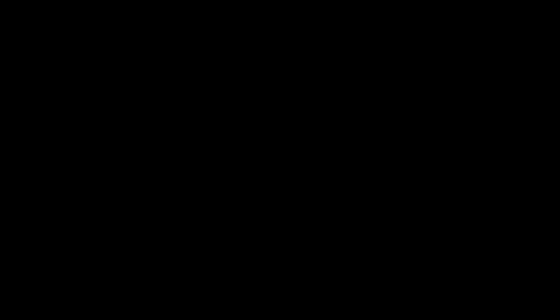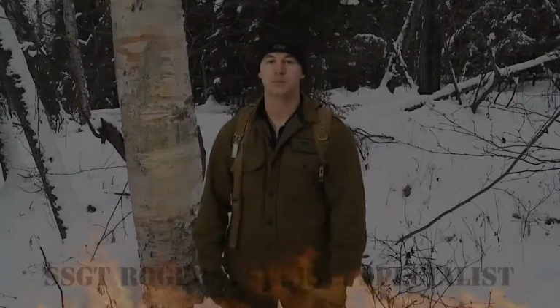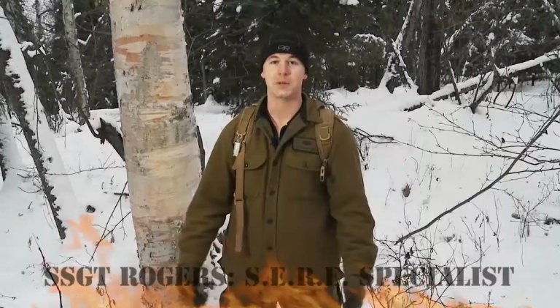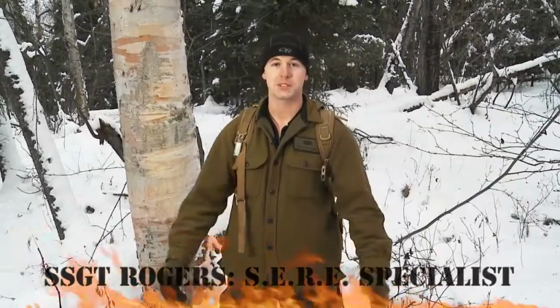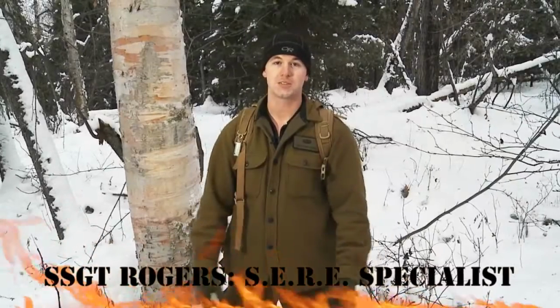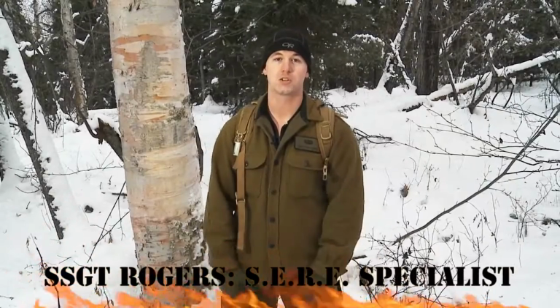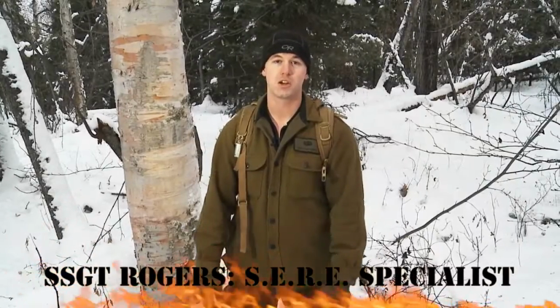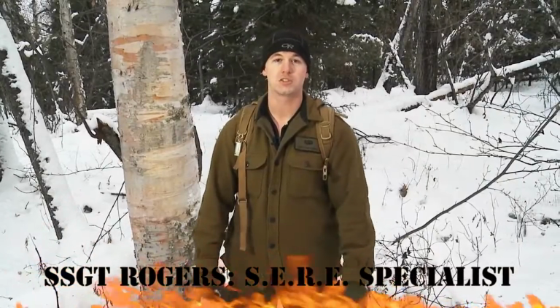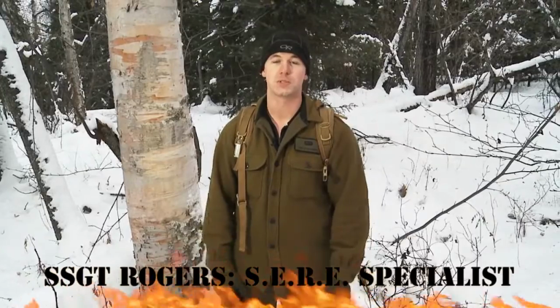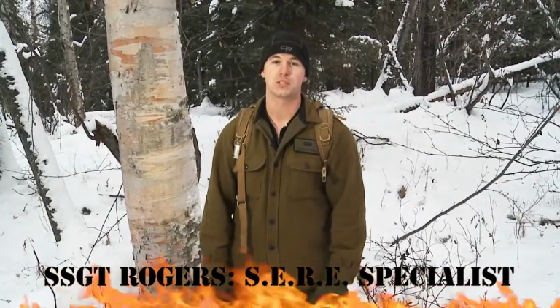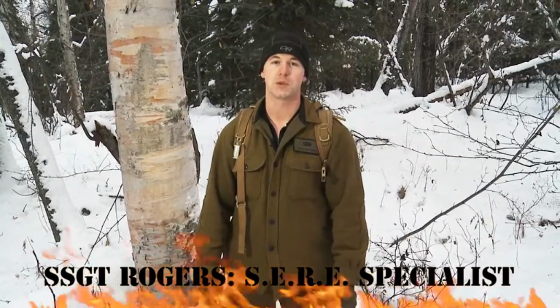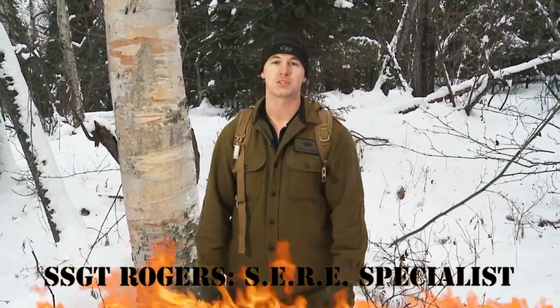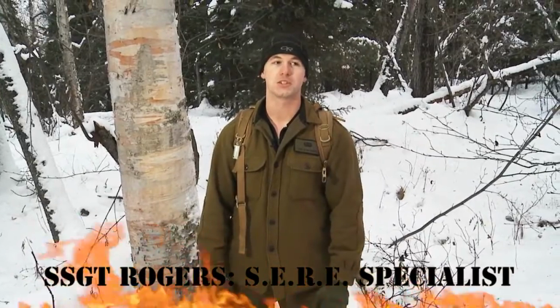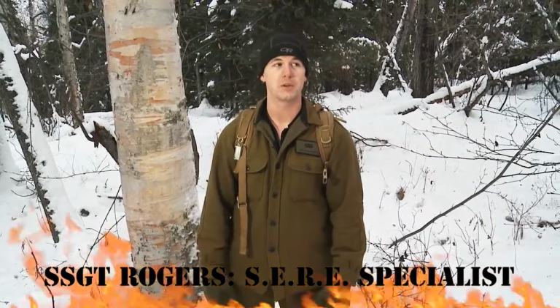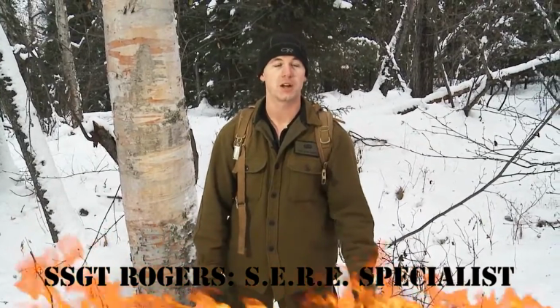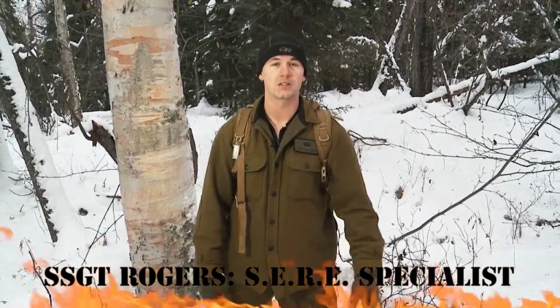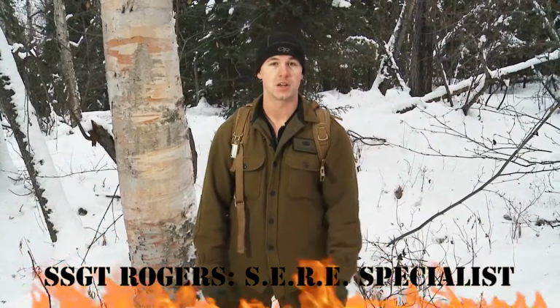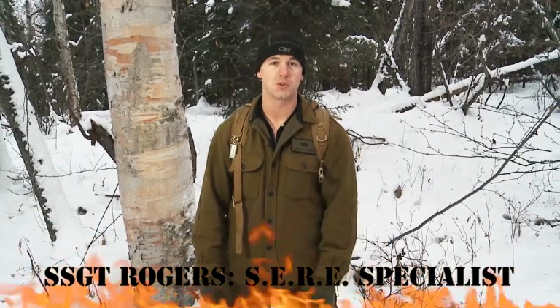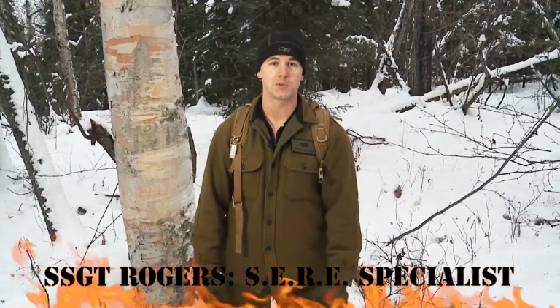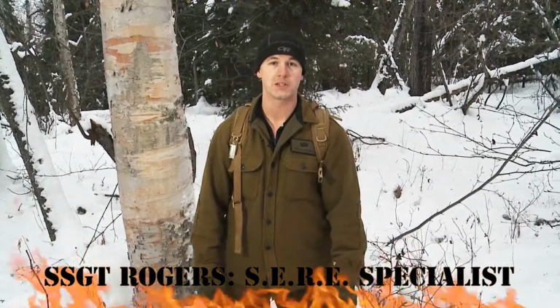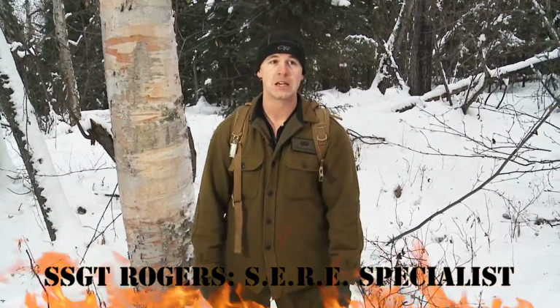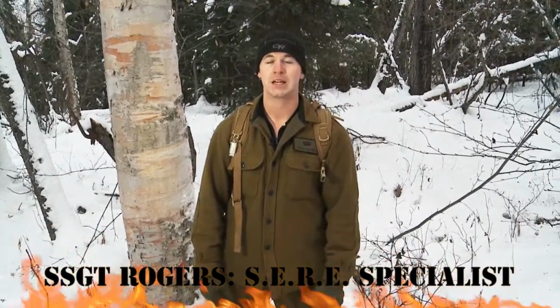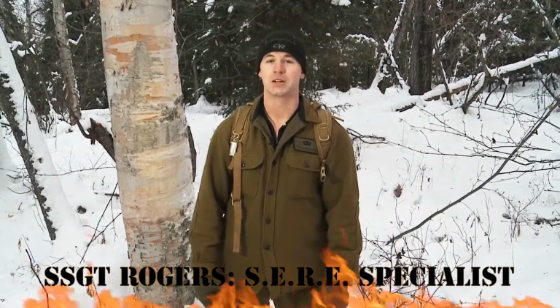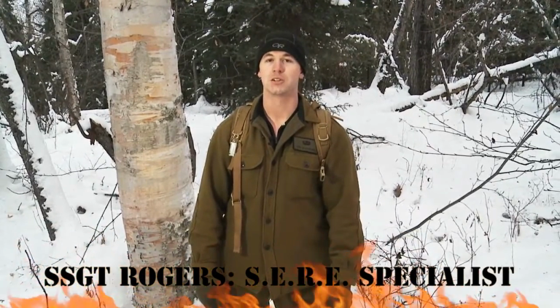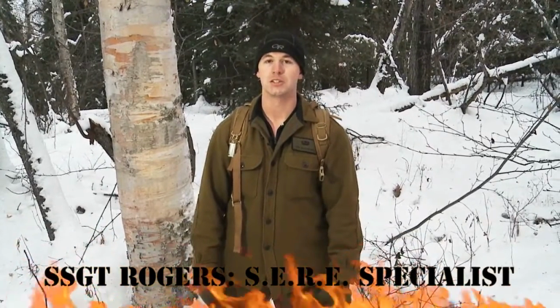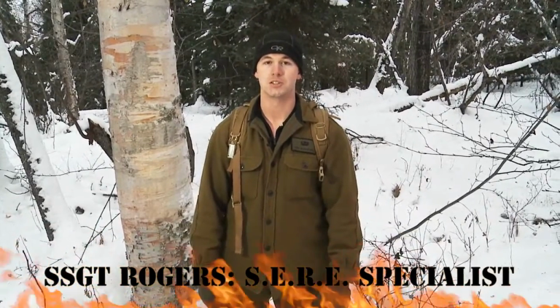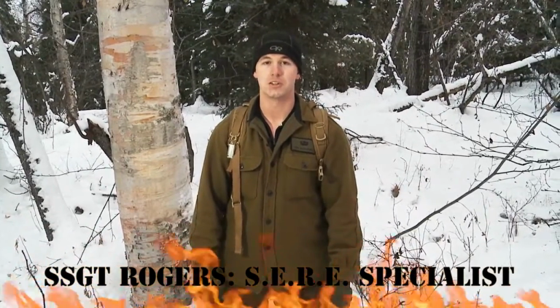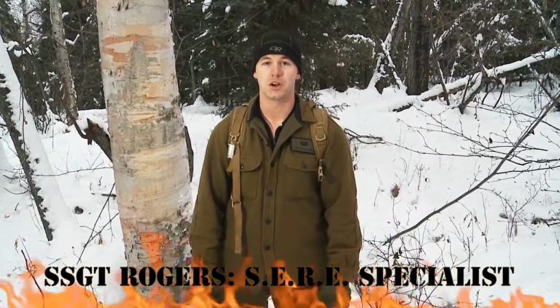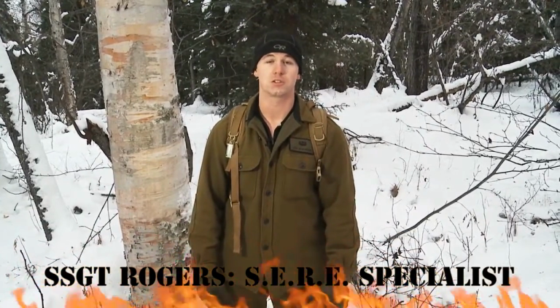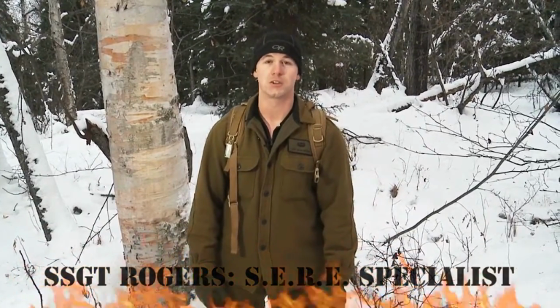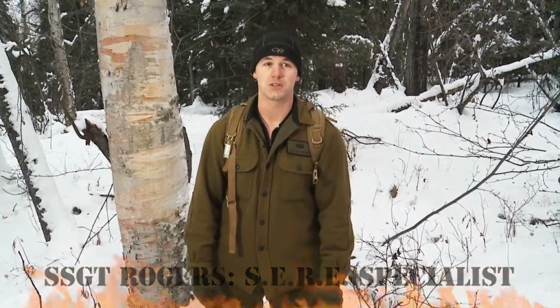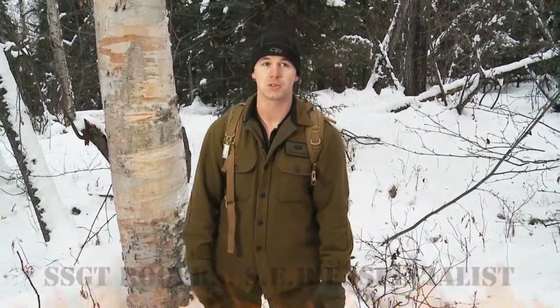My name is Staff Sergeant Rogers. I'm a SEER Specialist up here at Allison Air Force Base. I currently teach the Arctic Survival School.